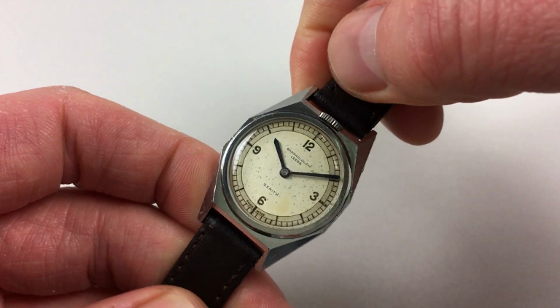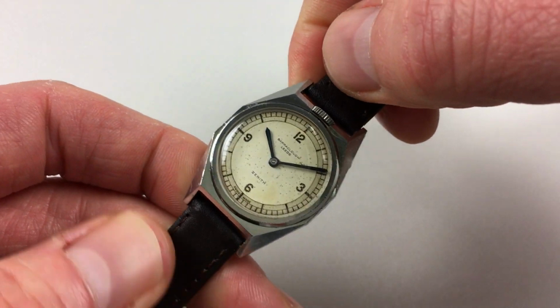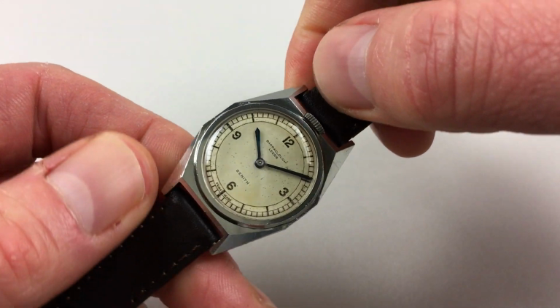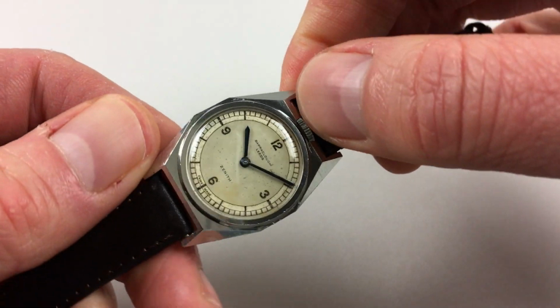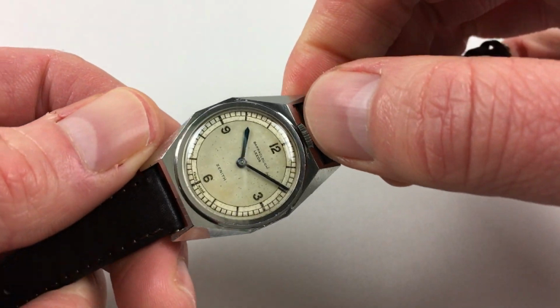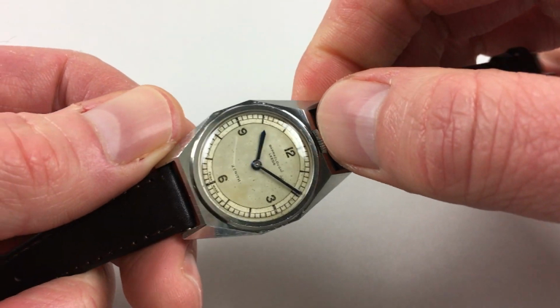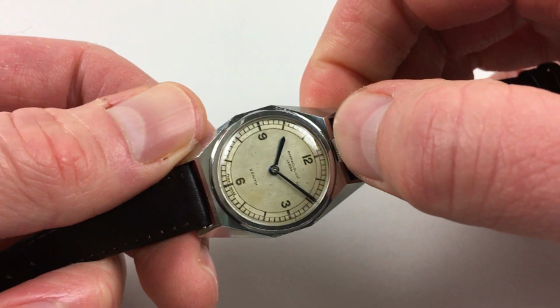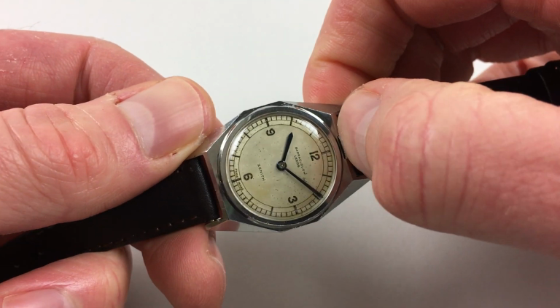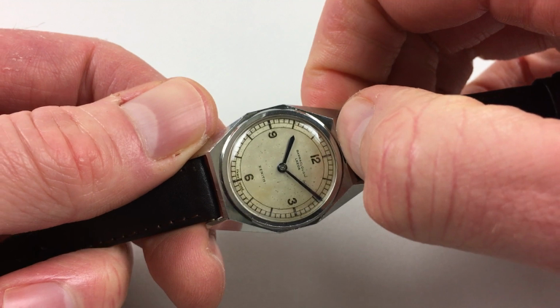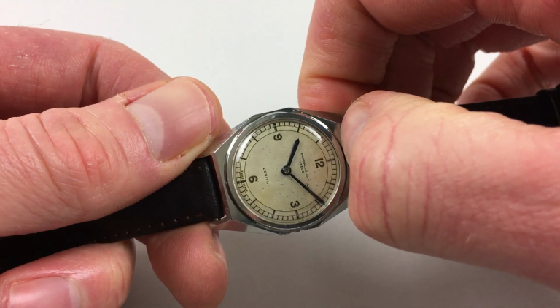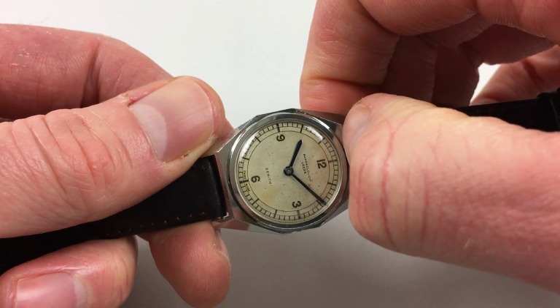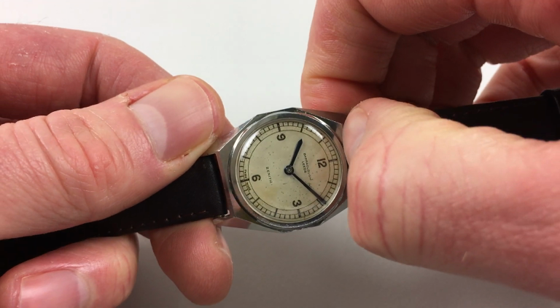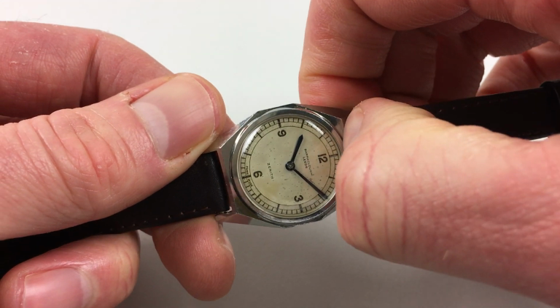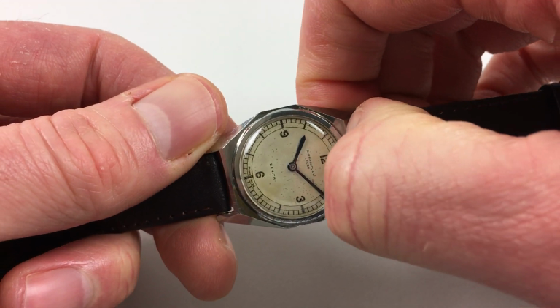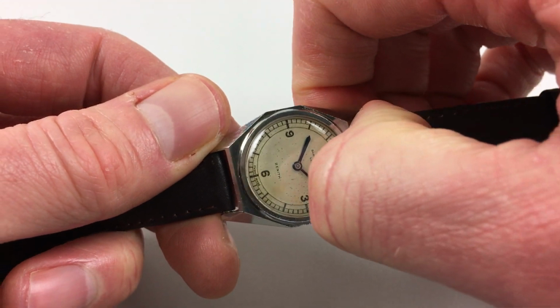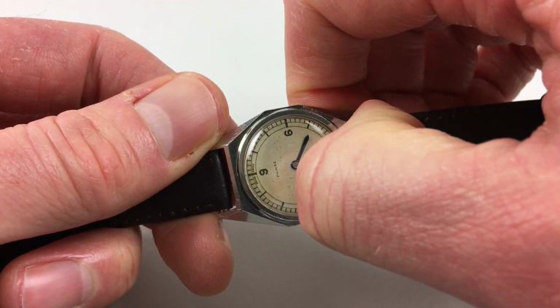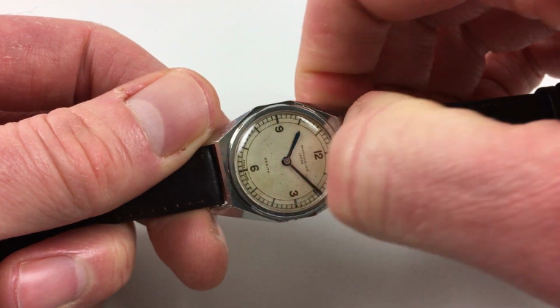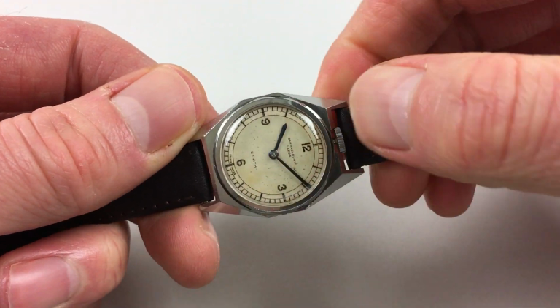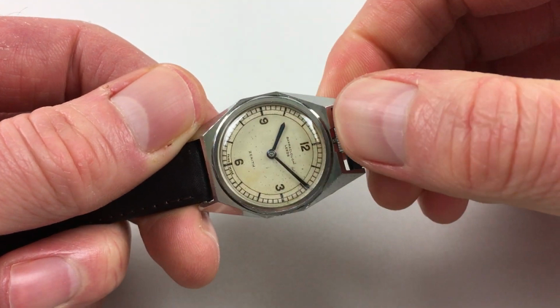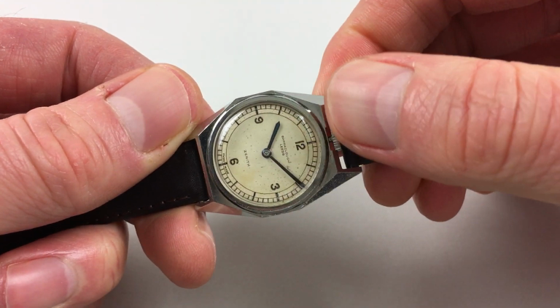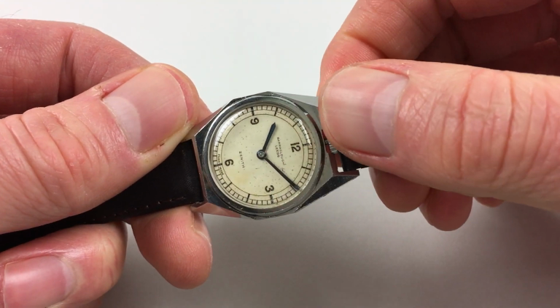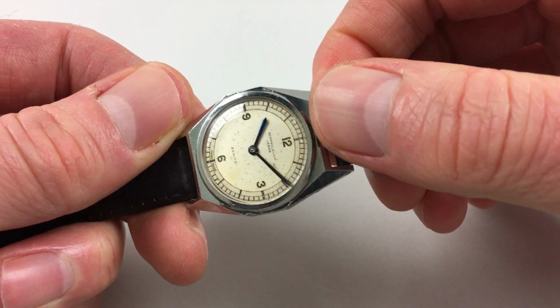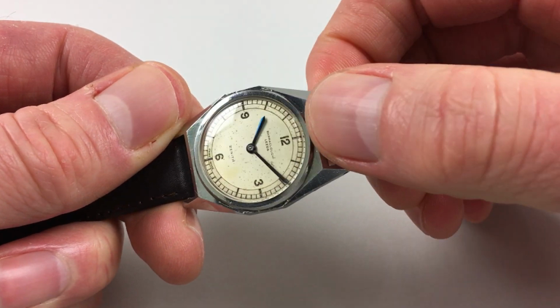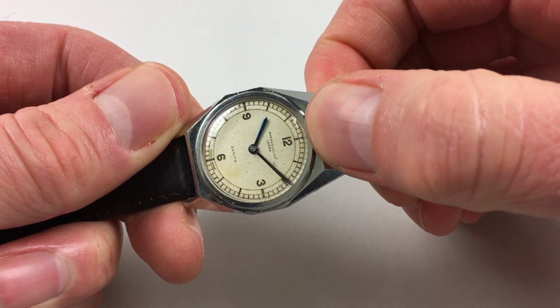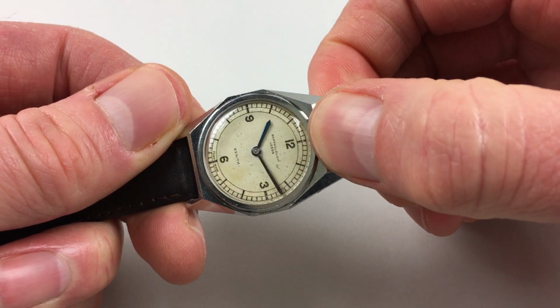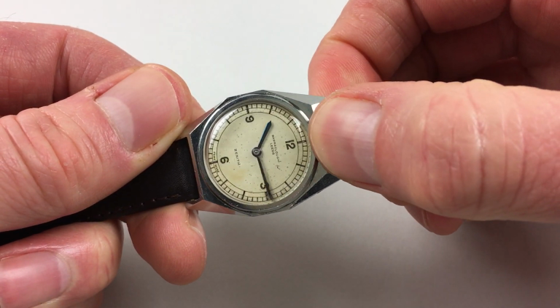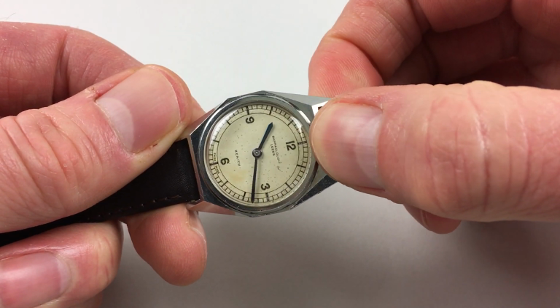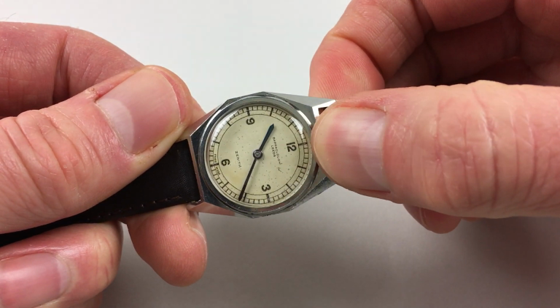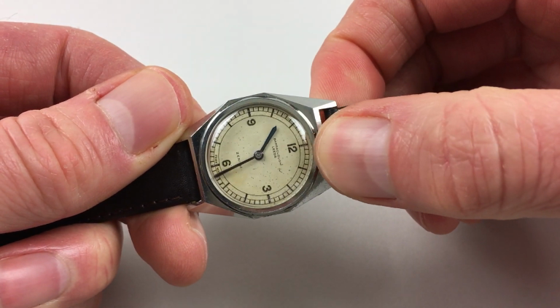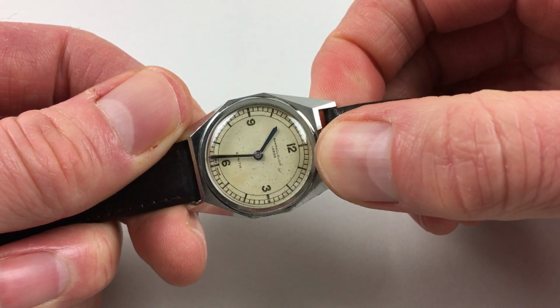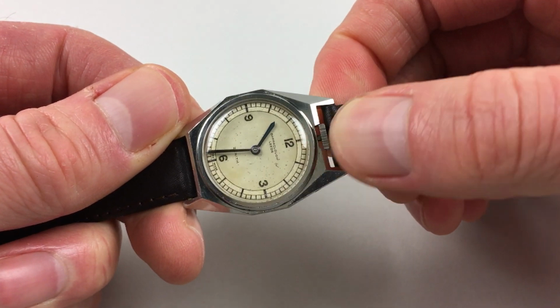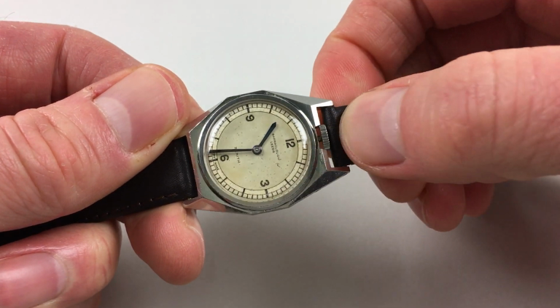Hand settings are just in a normal manner — just pull the crown up and then you can turn the hands to the desired time.